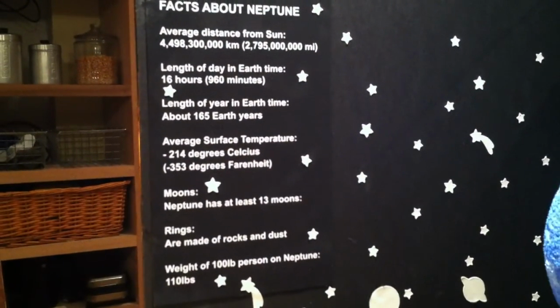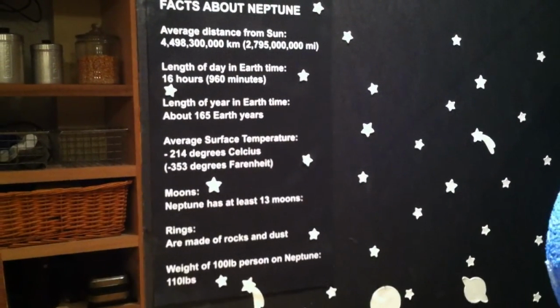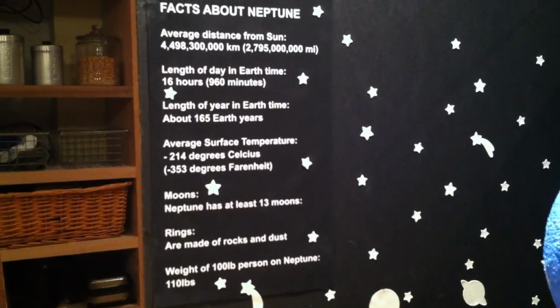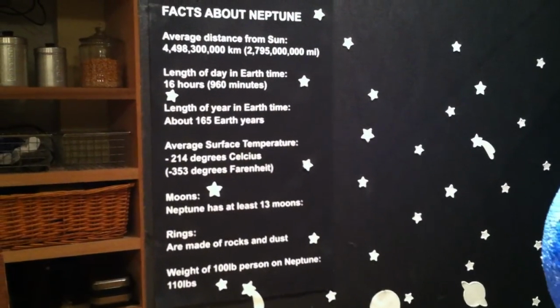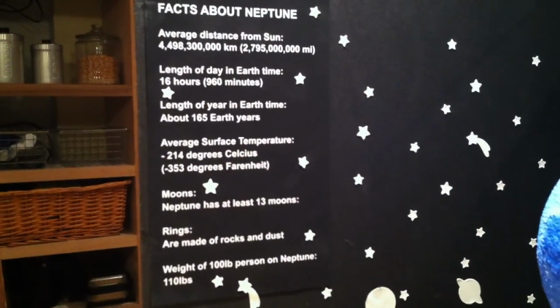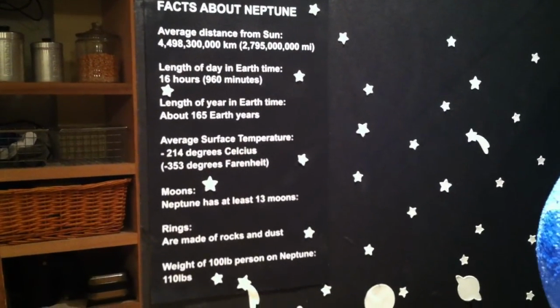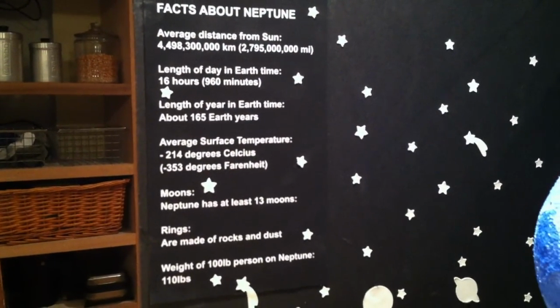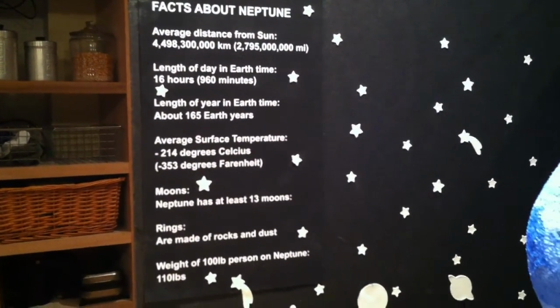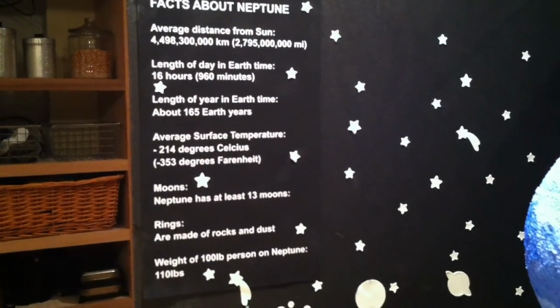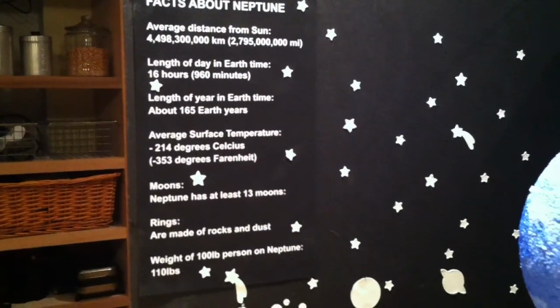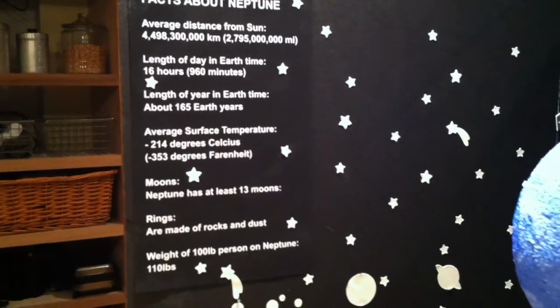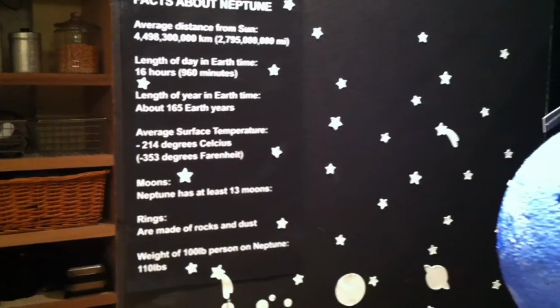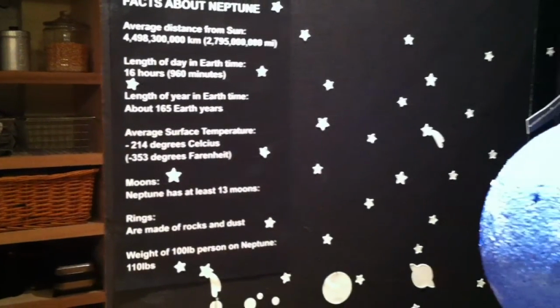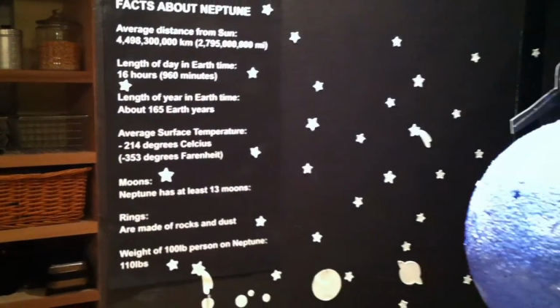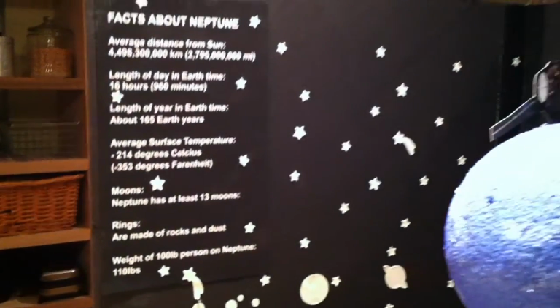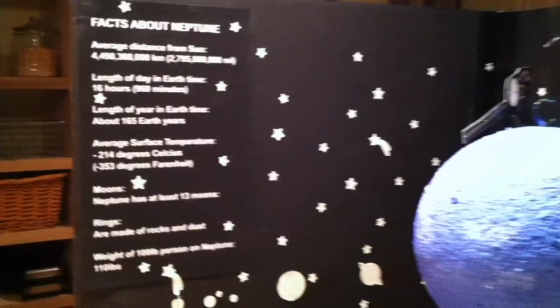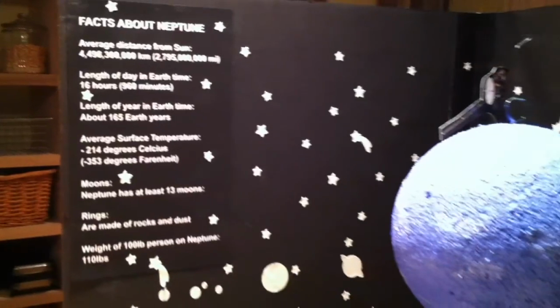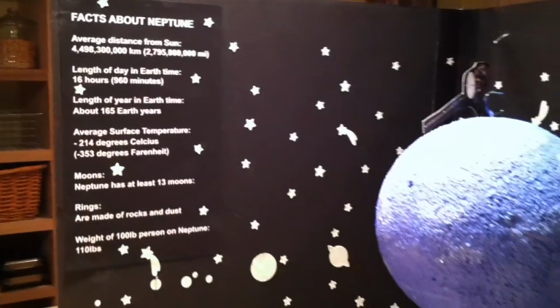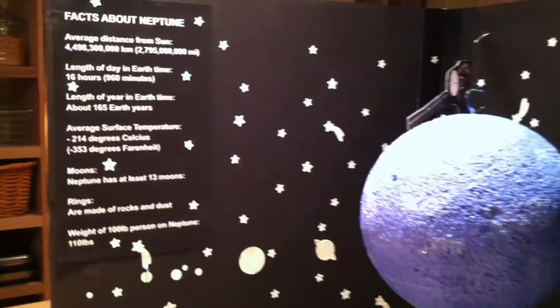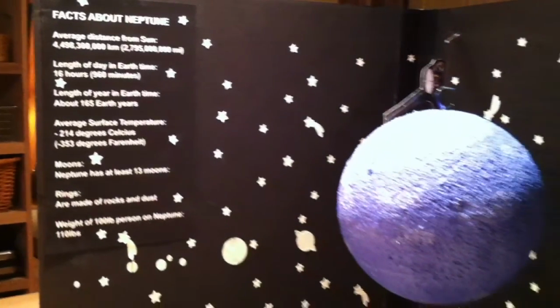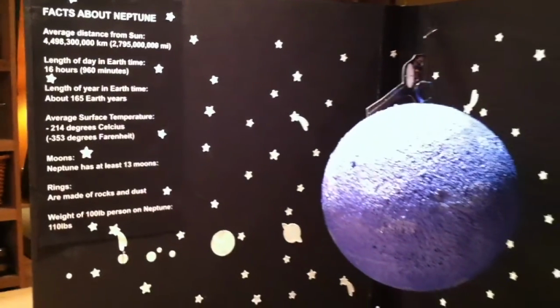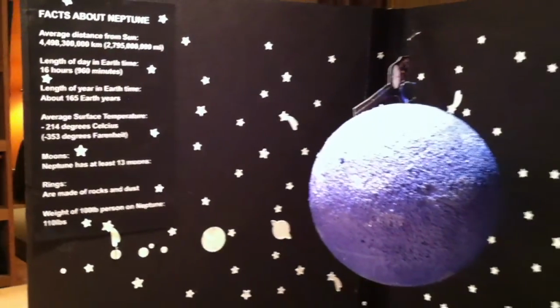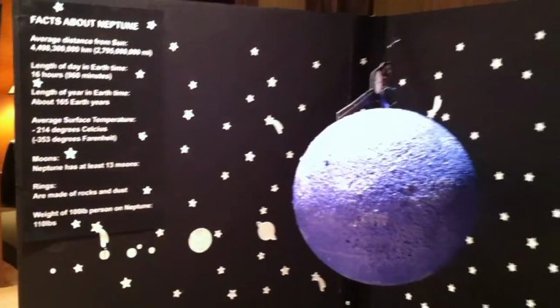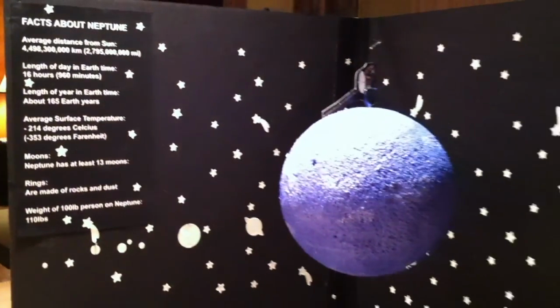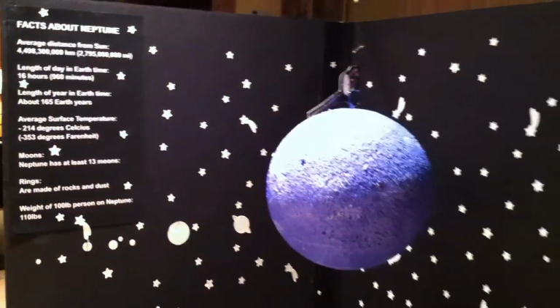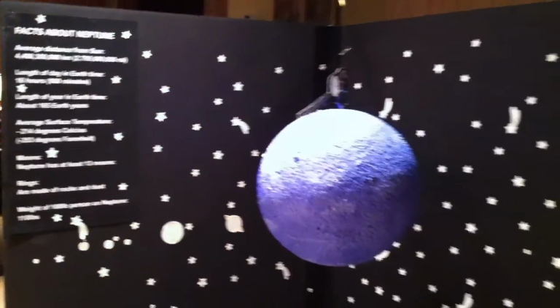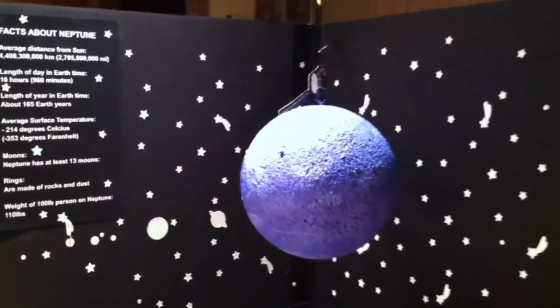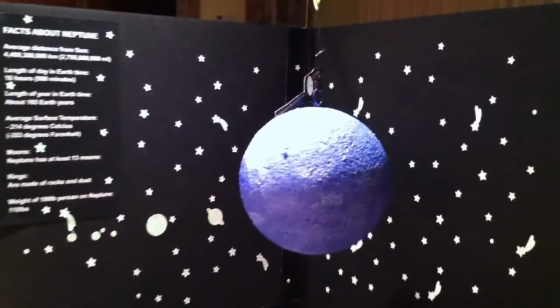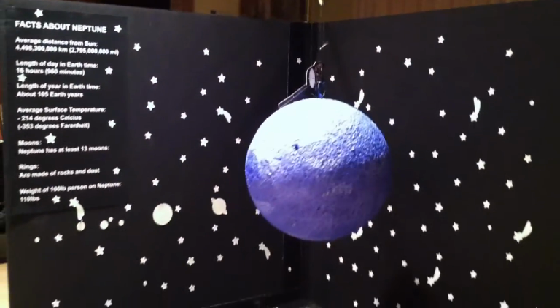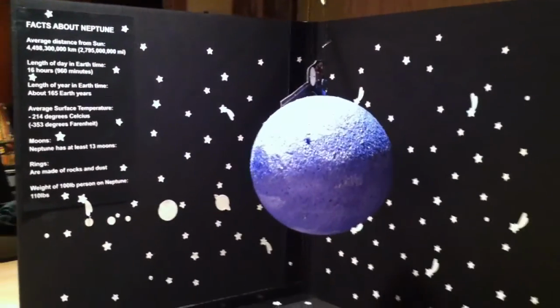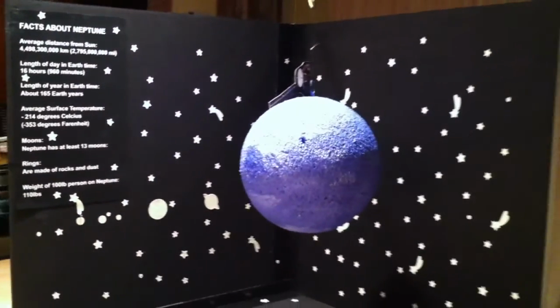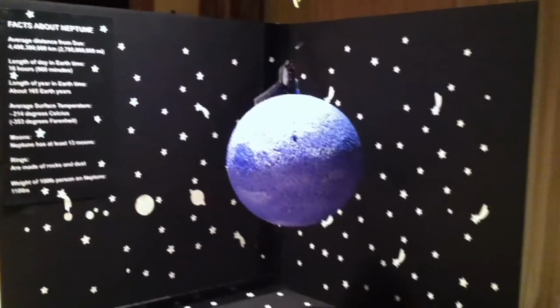Neptune's average surface temperature is 214 degrees Celsius, or 353 degrees Fahrenheit, making it one of the coldest planets in the solar system.